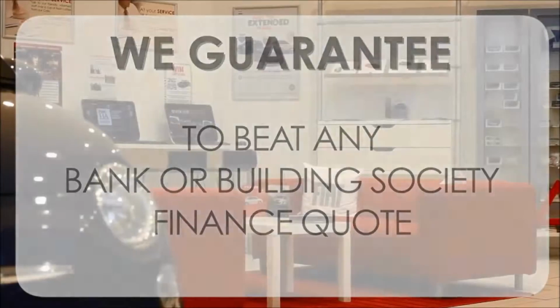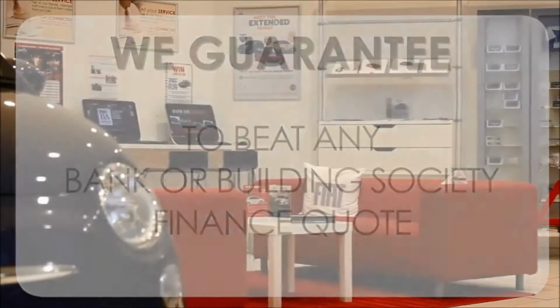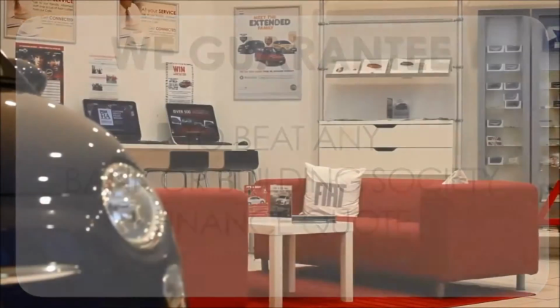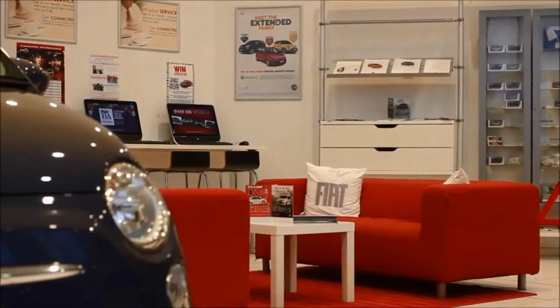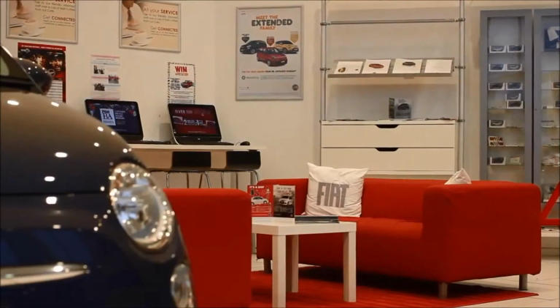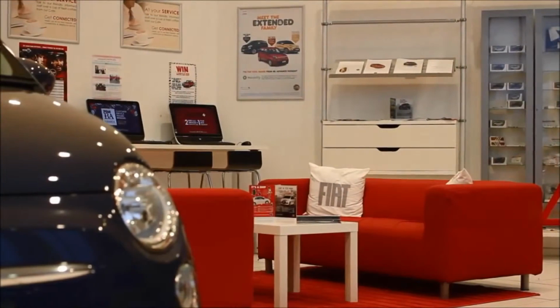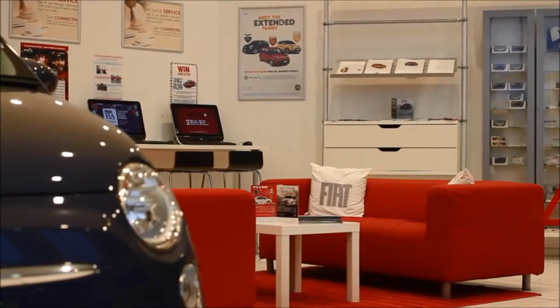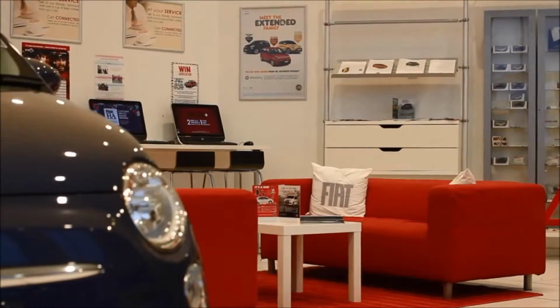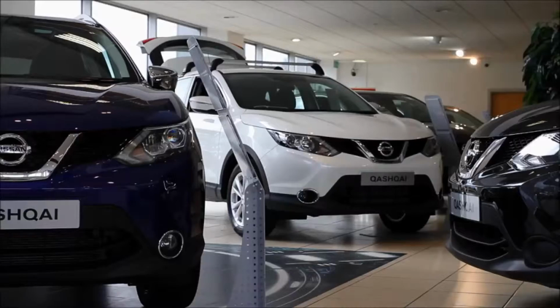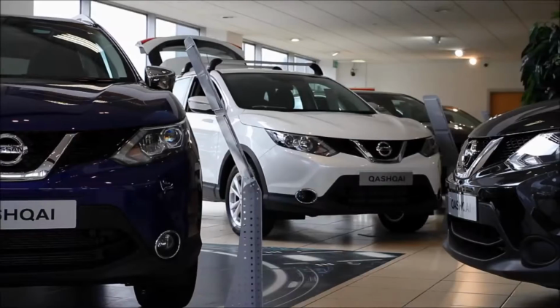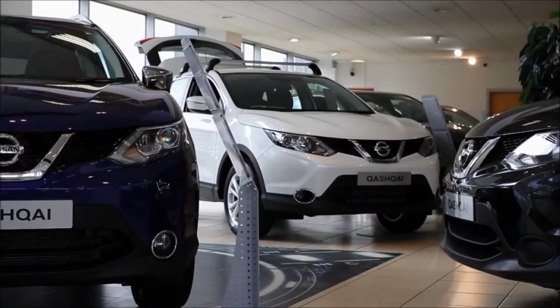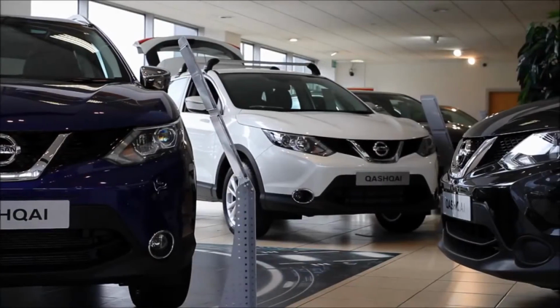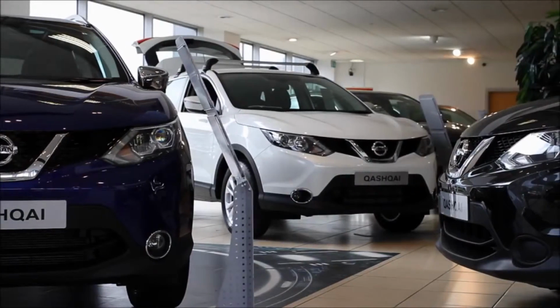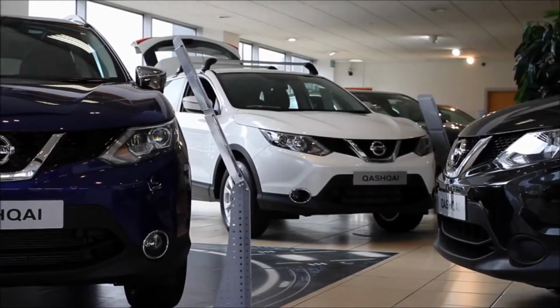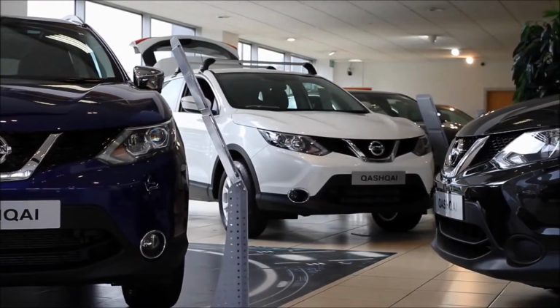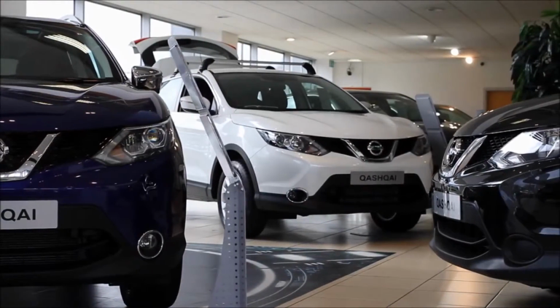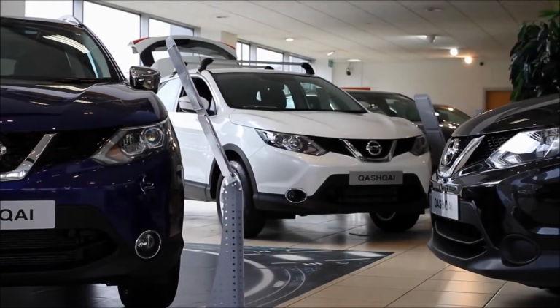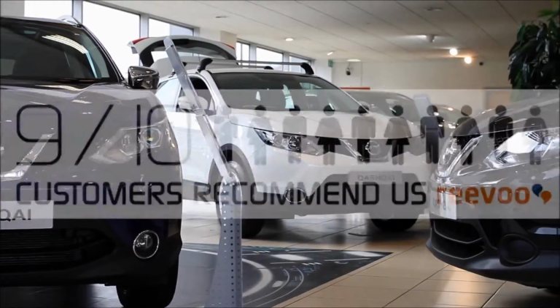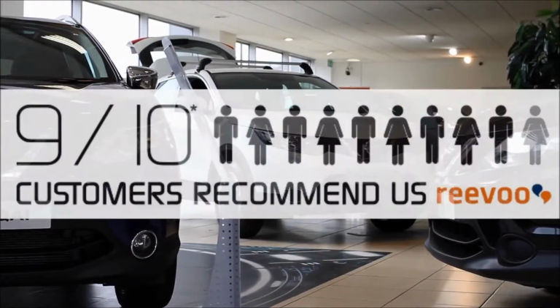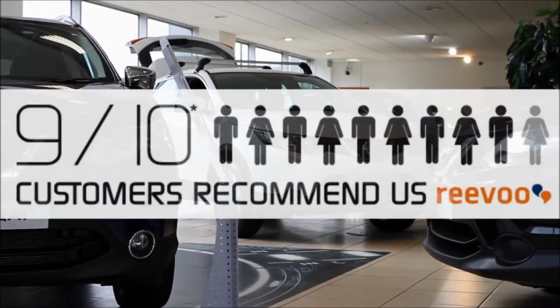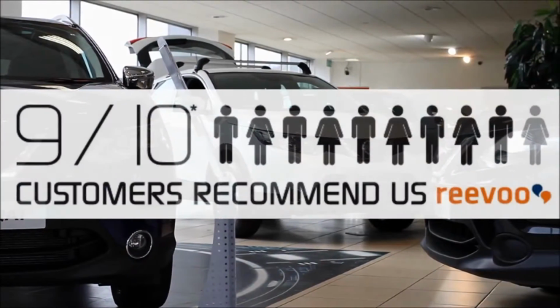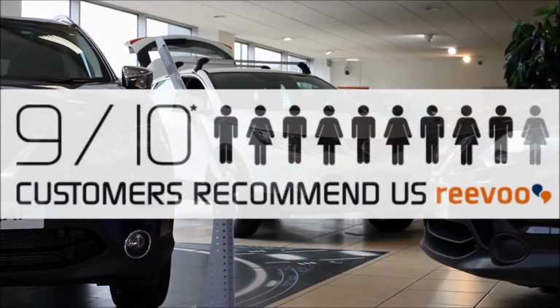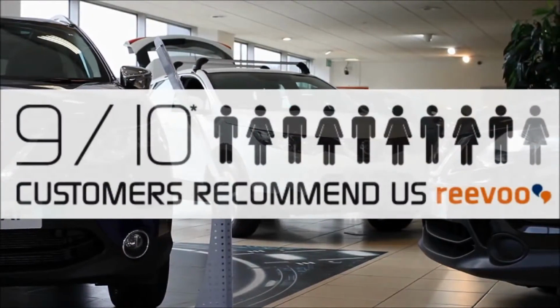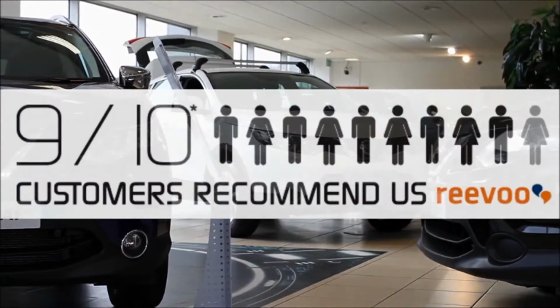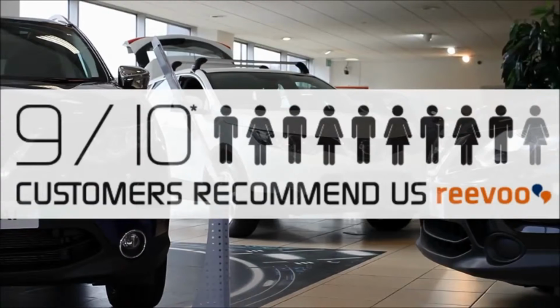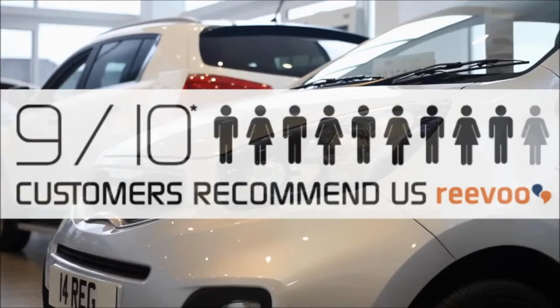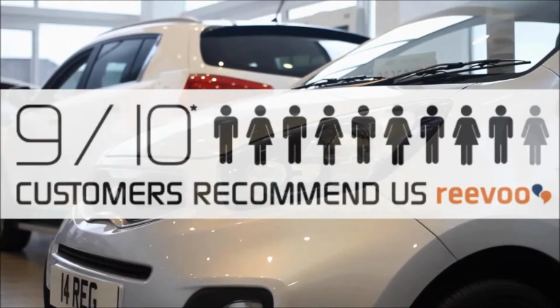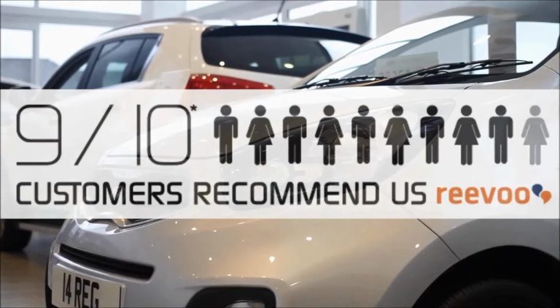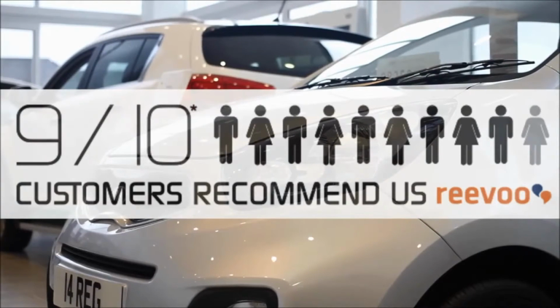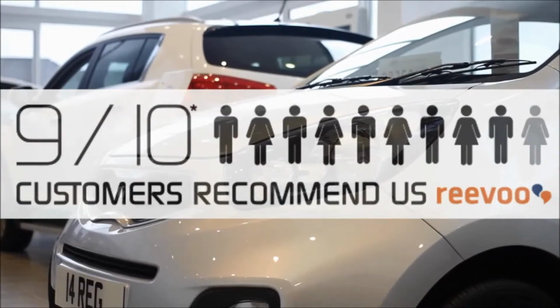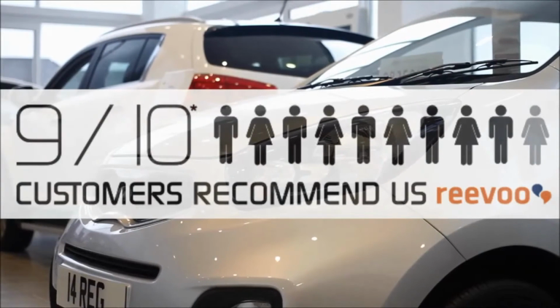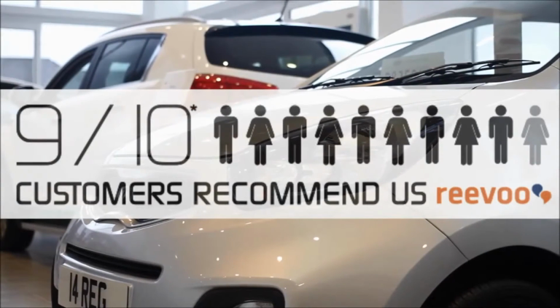Complemented by our high levels of customer service, 9 out of 10 of our customers recommend us on Revu.